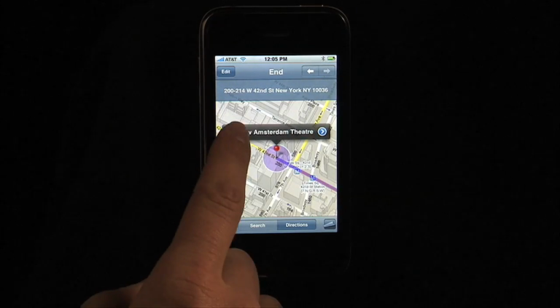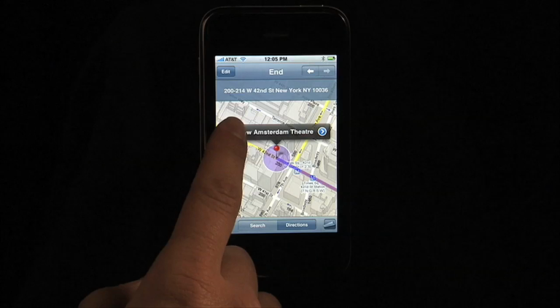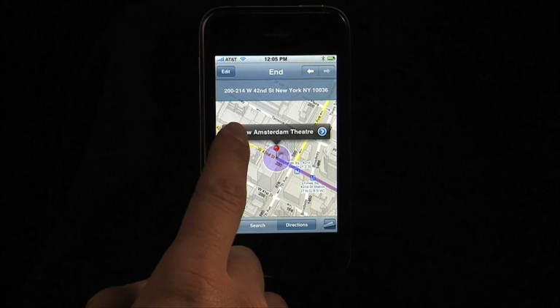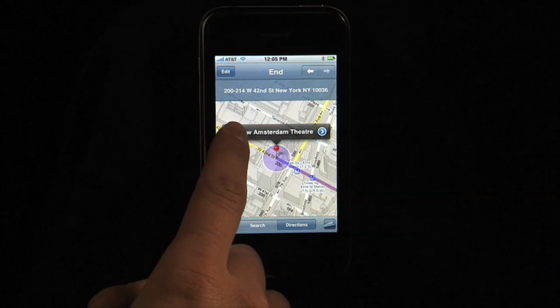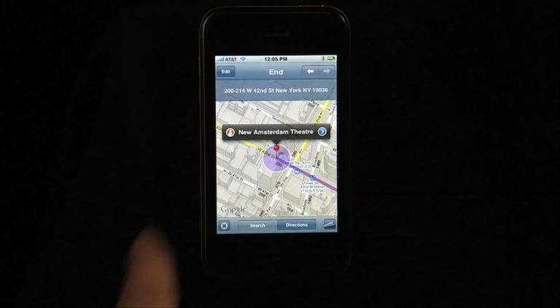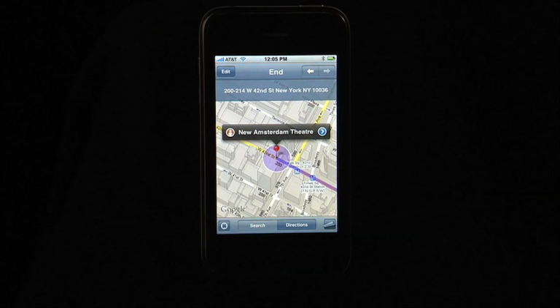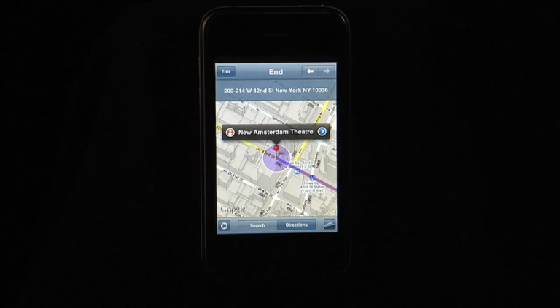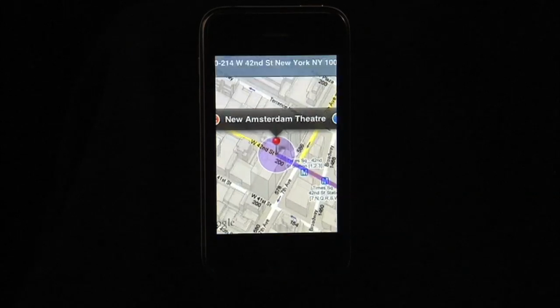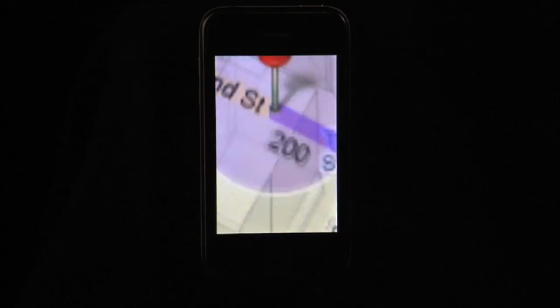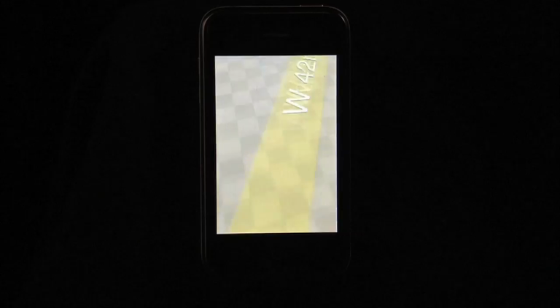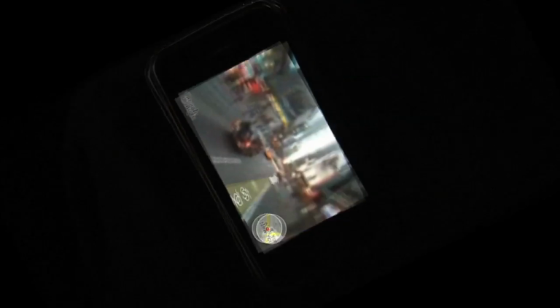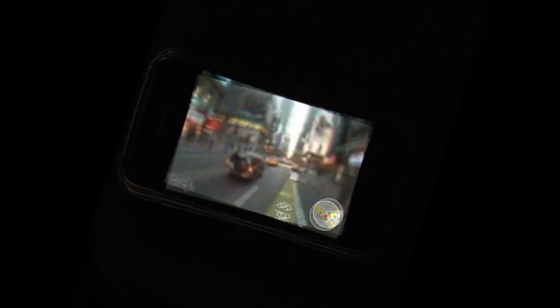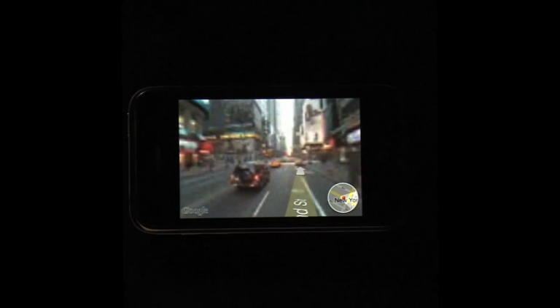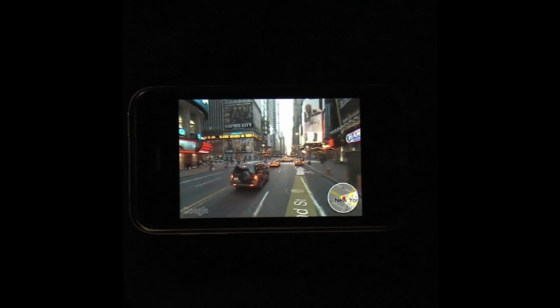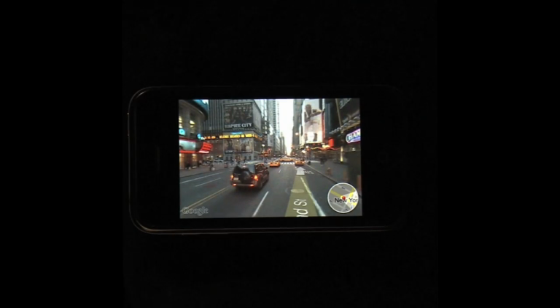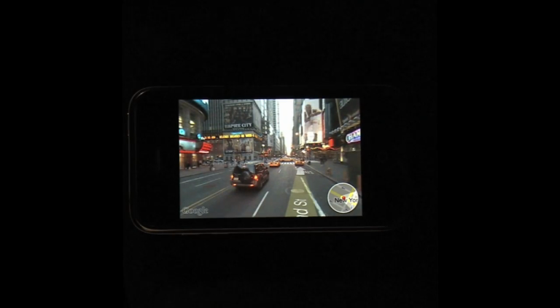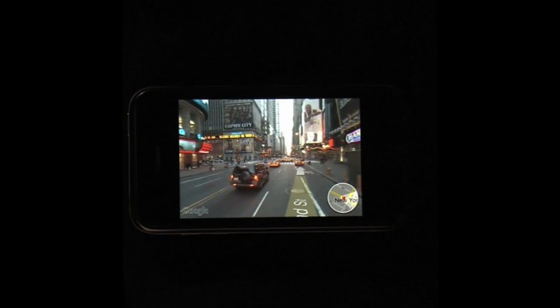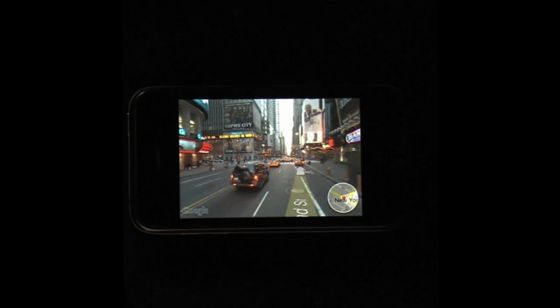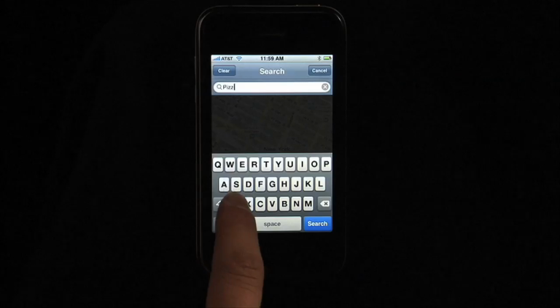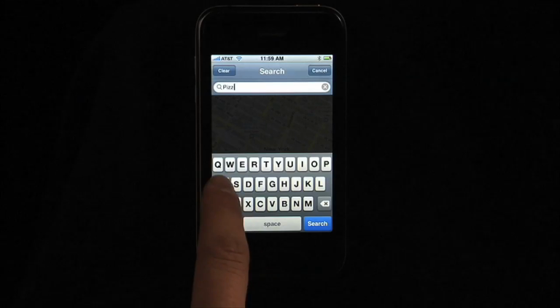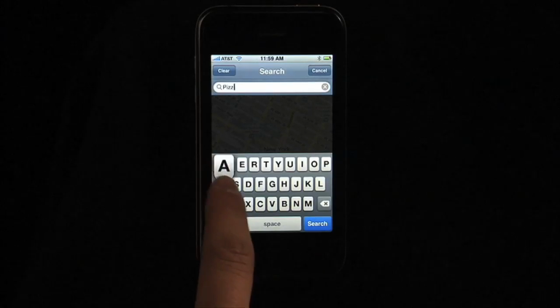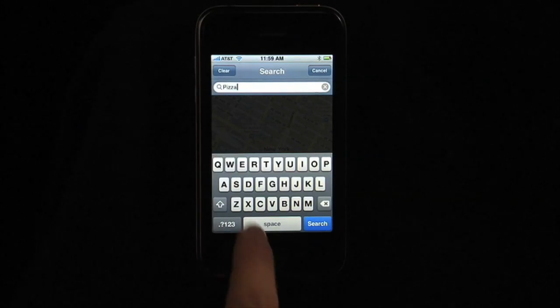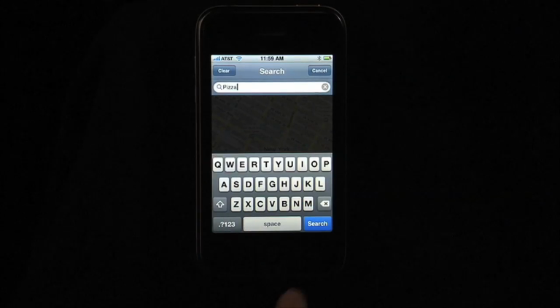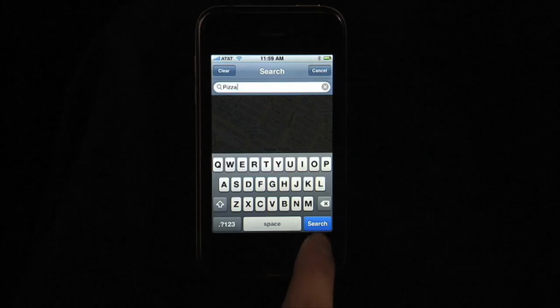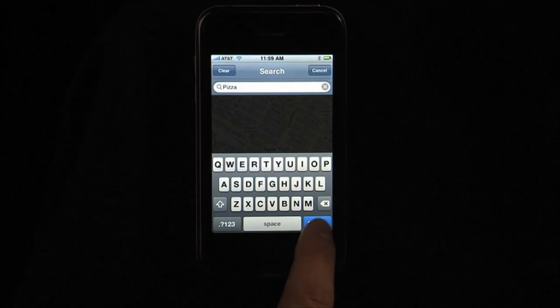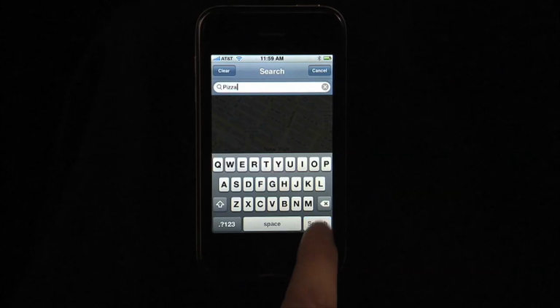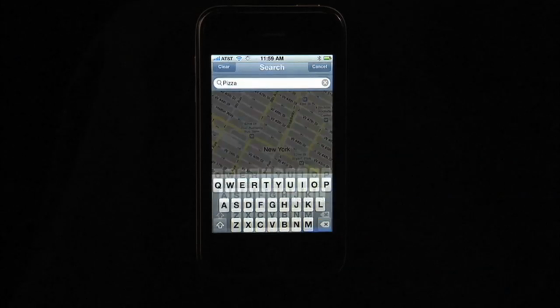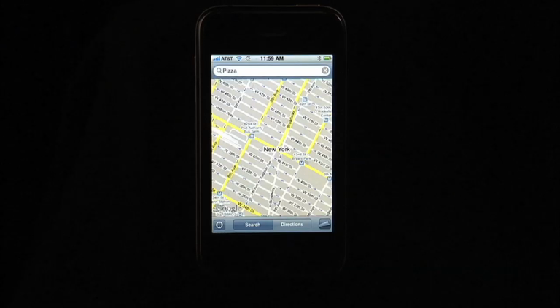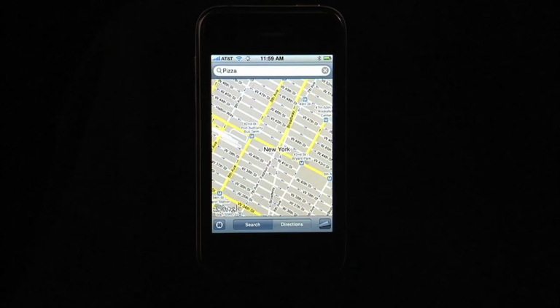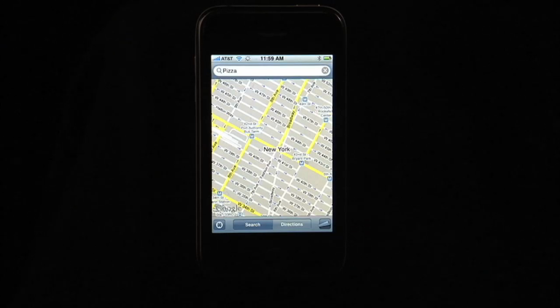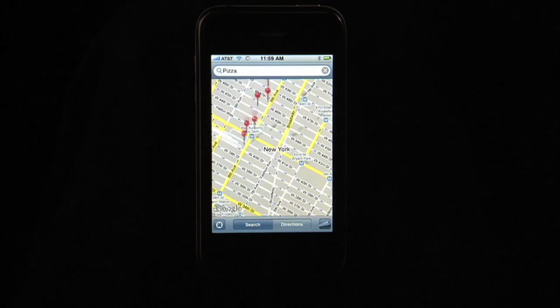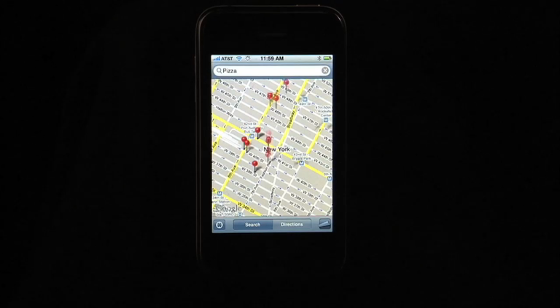You can even check out Street View. You can also use Google Maps on a phone to find nearby restaurants and businesses.